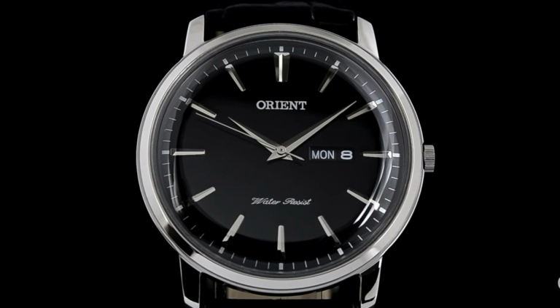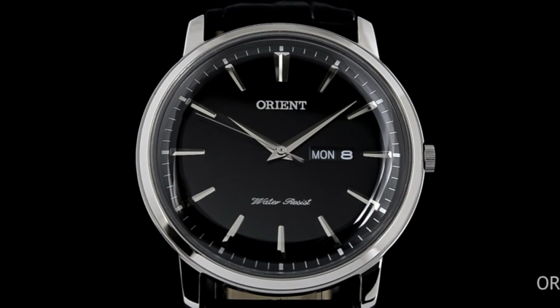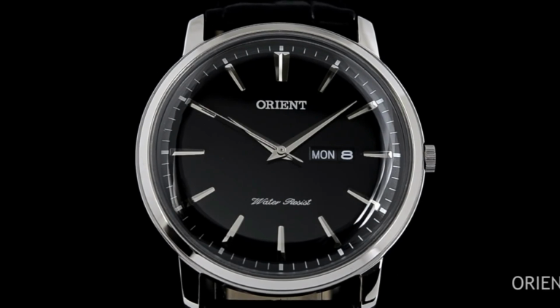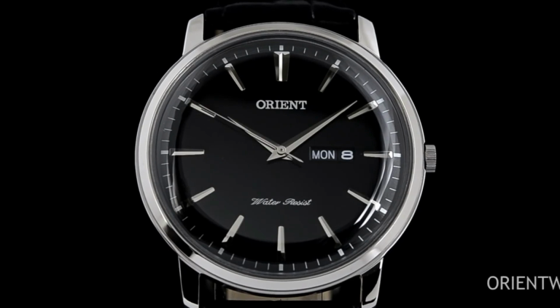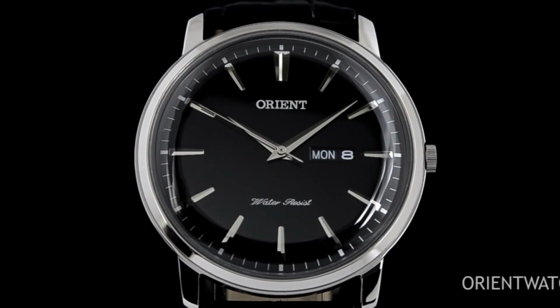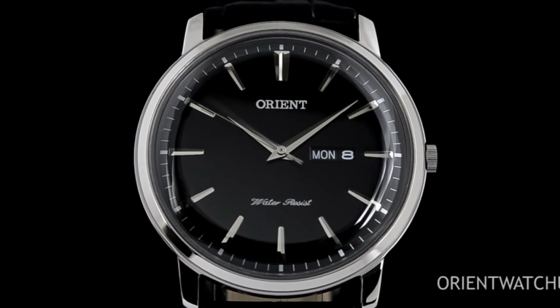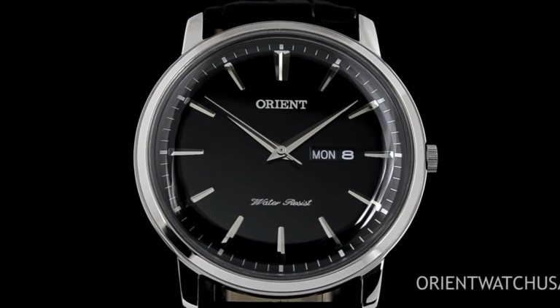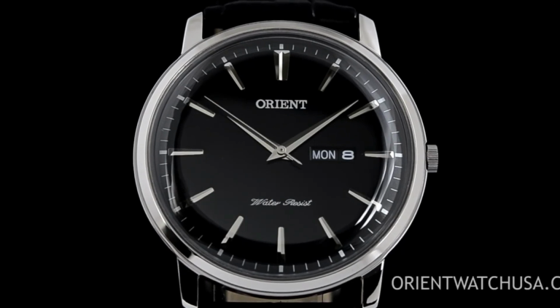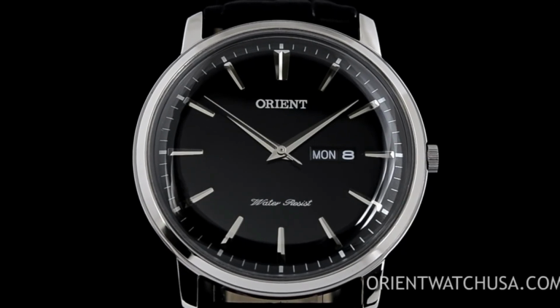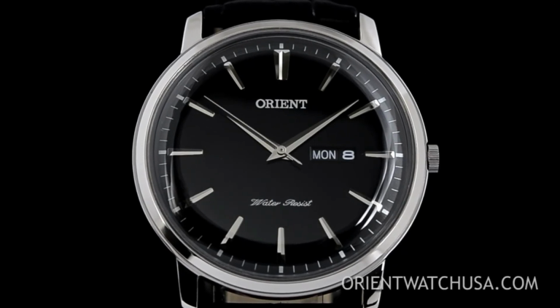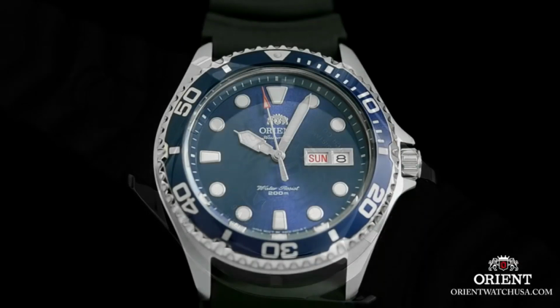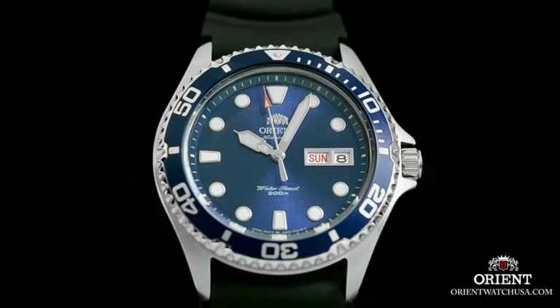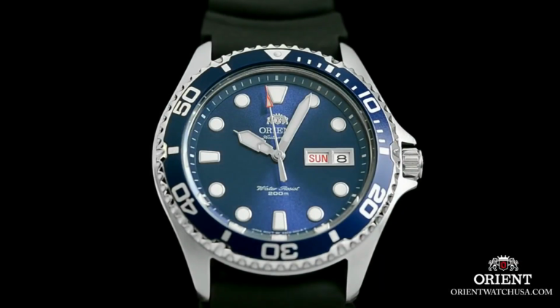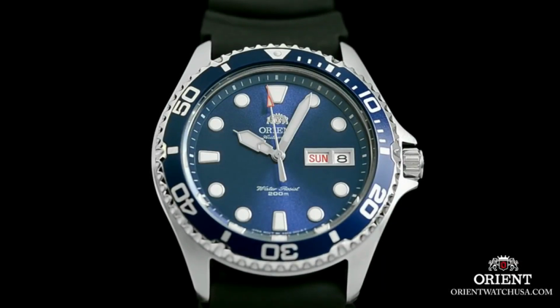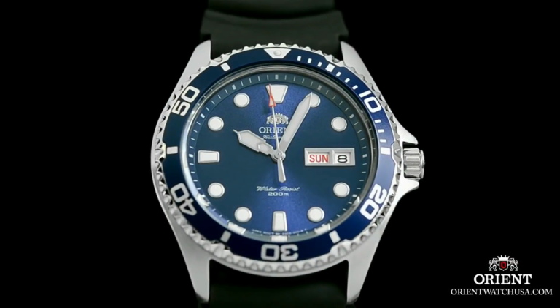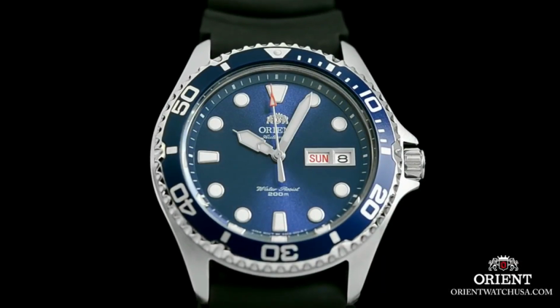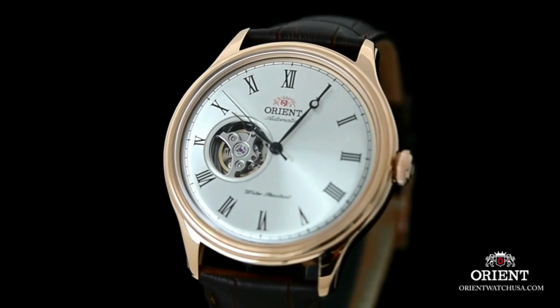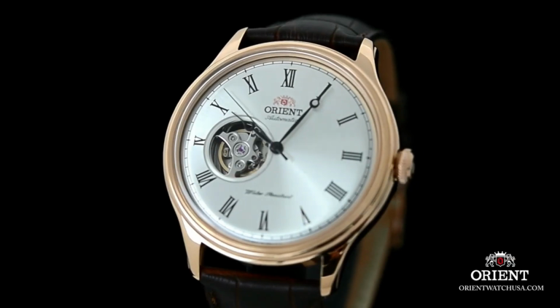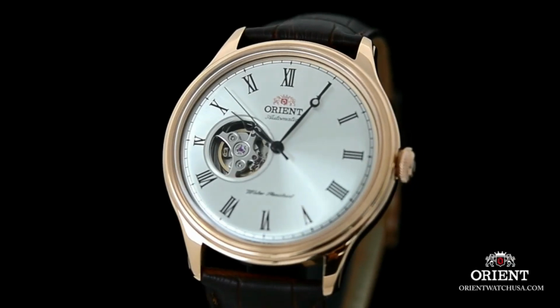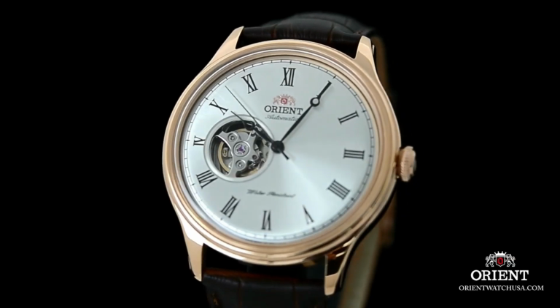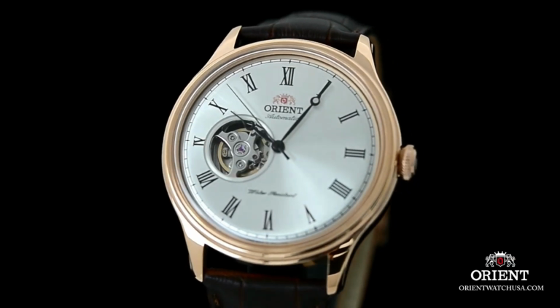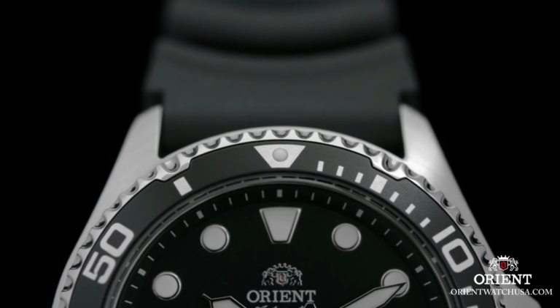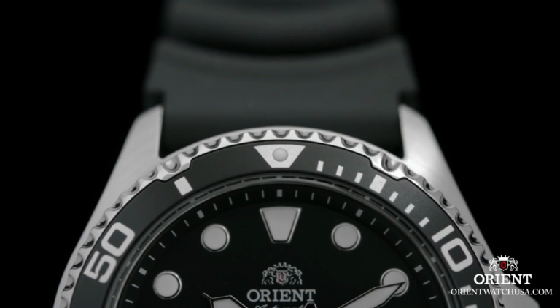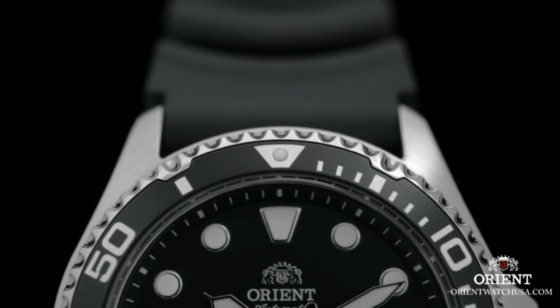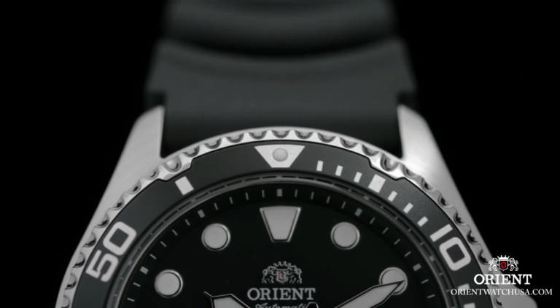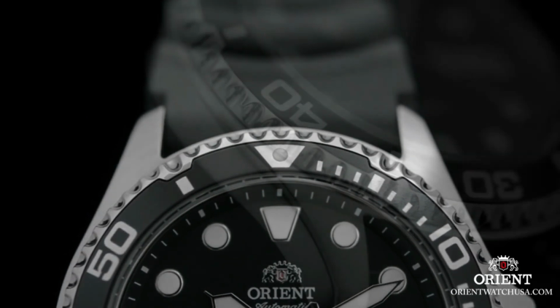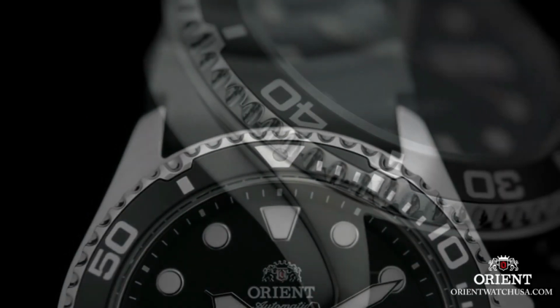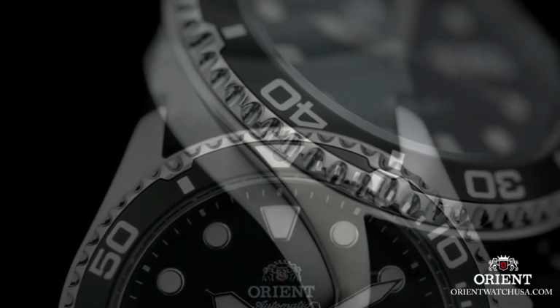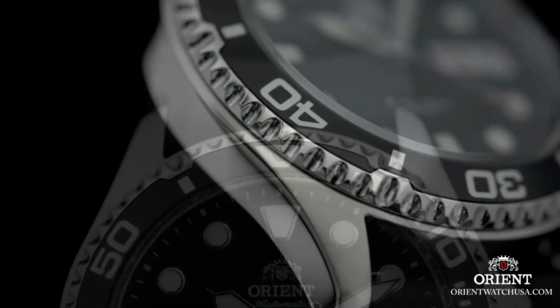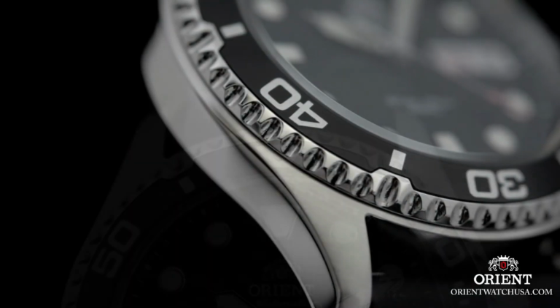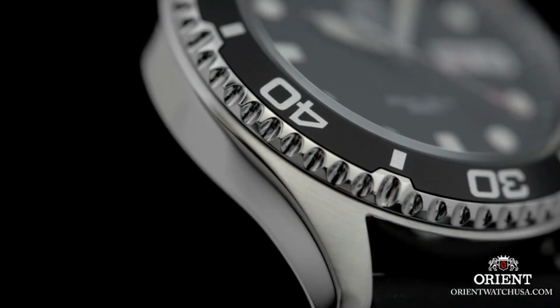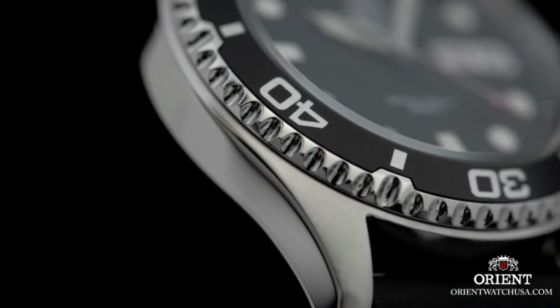If you're looking for the best new Orient watches for men, you're in the right place. Please subscribe to my channel for more videos.